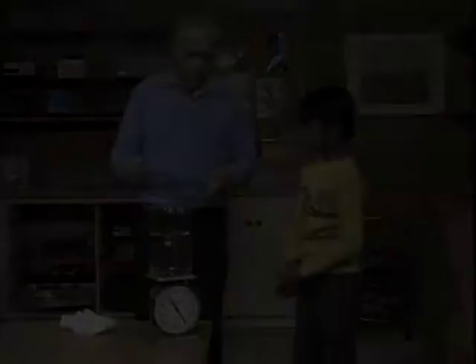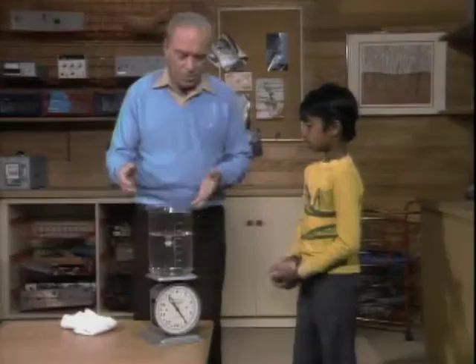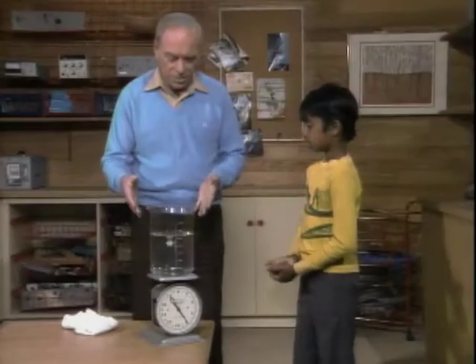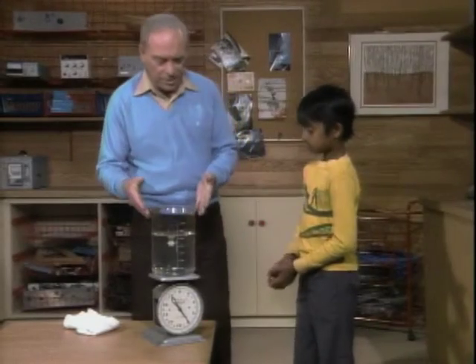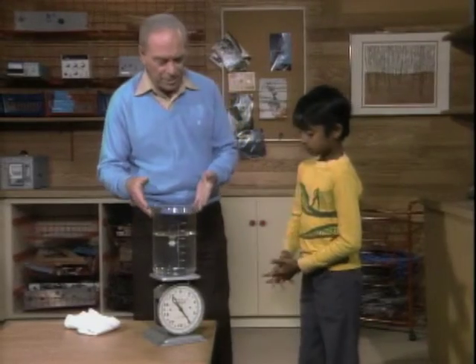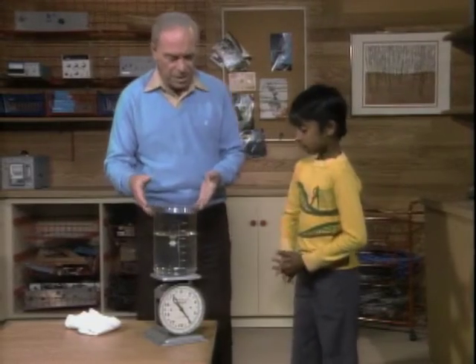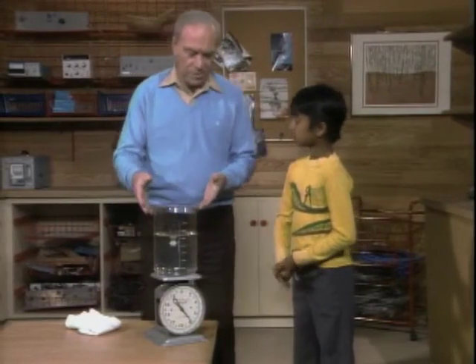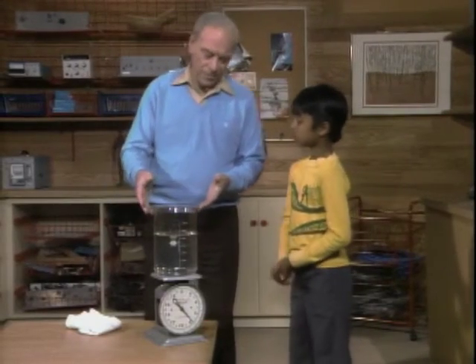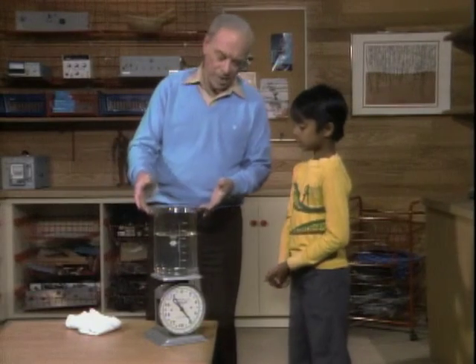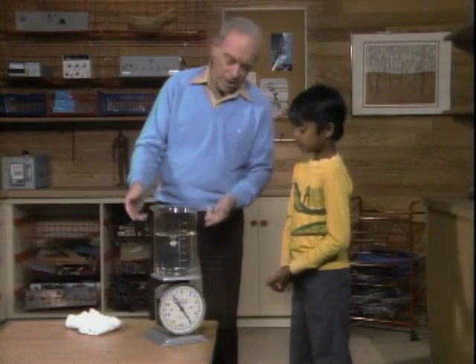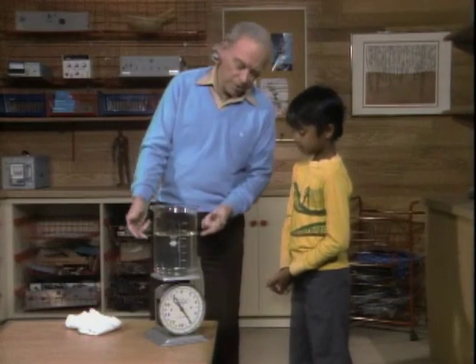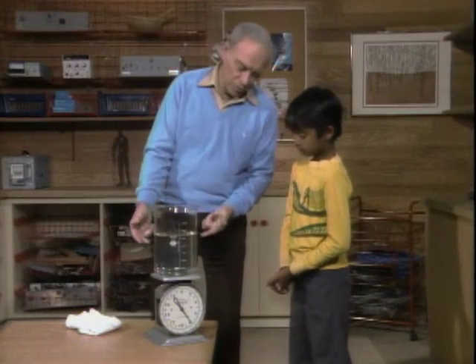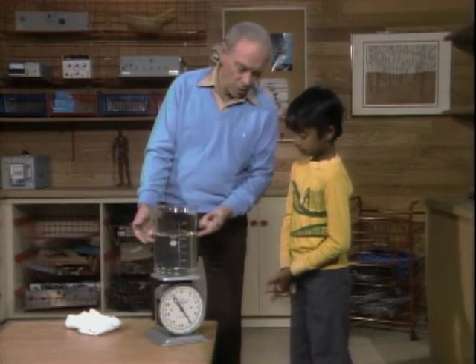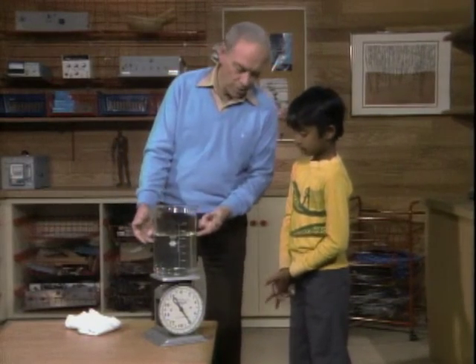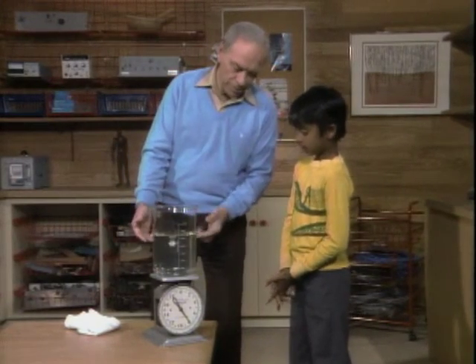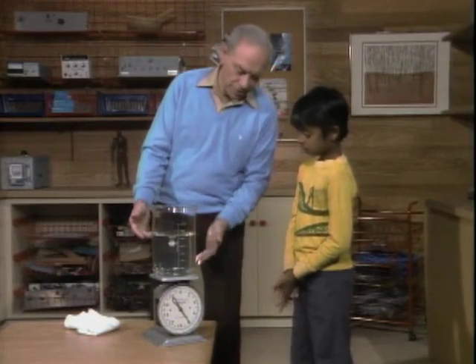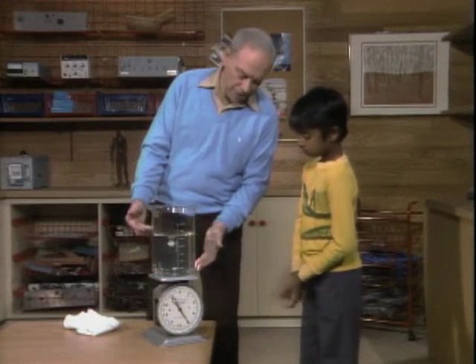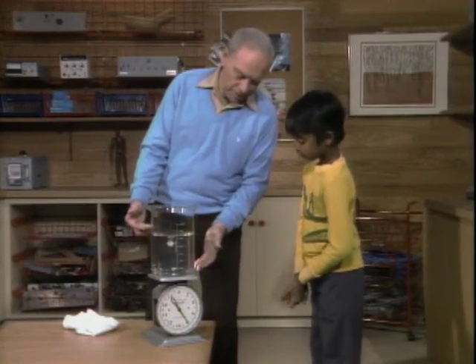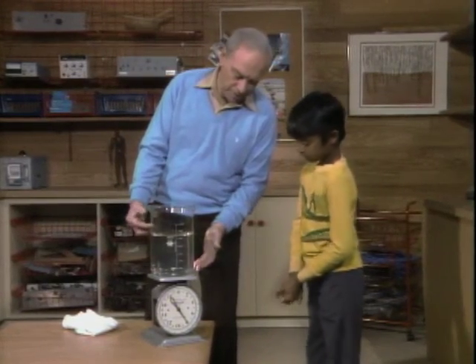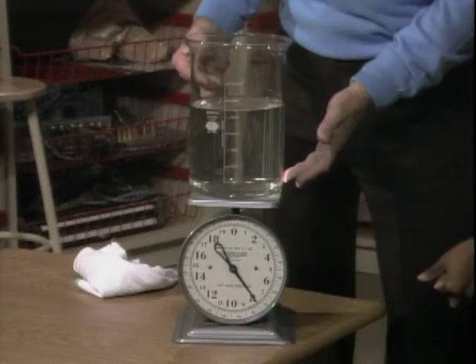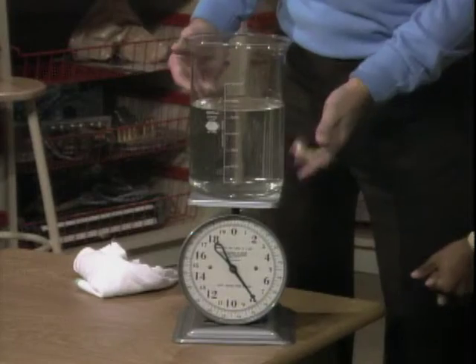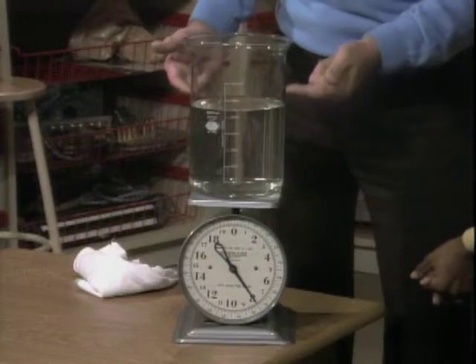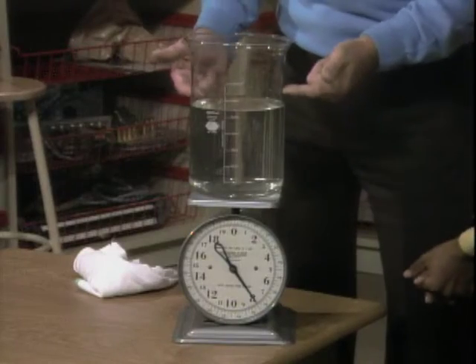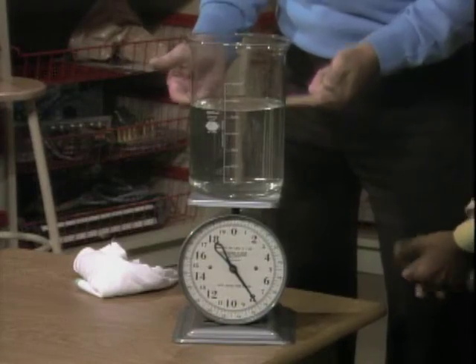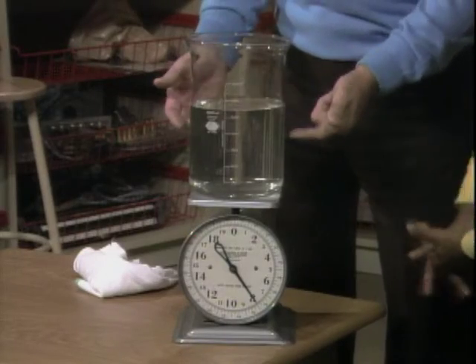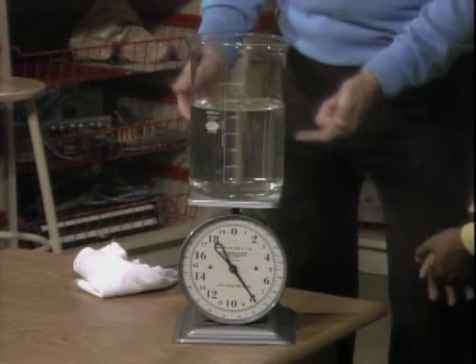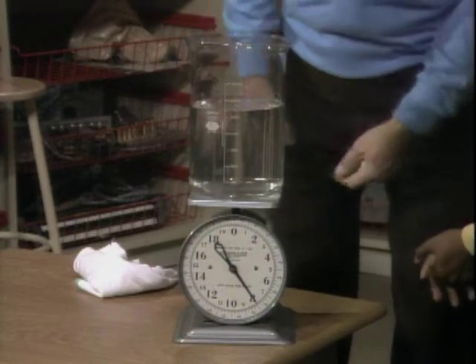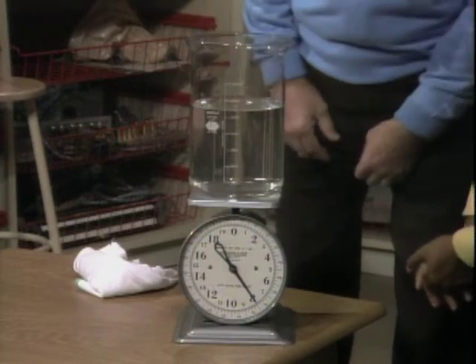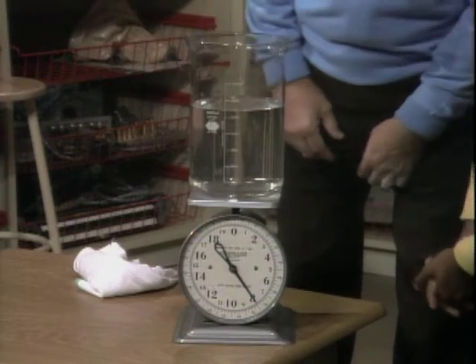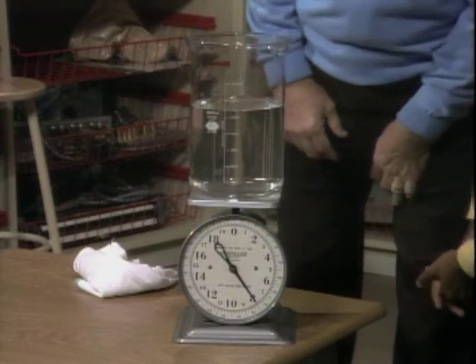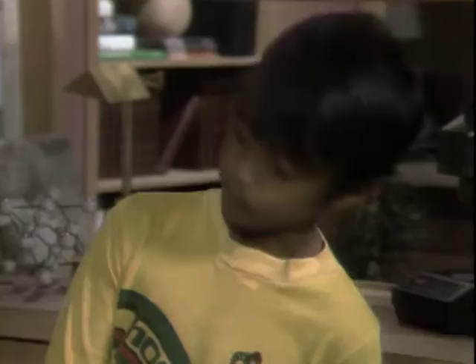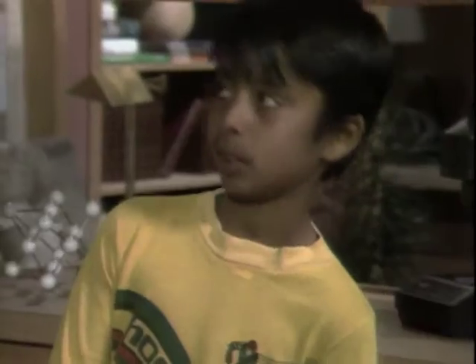Eugene, here's a great big beaker and in it some water sitting on a scale. How much do the beaker and the water weigh together? Eight pounds.